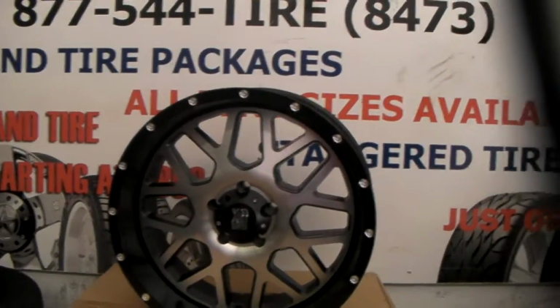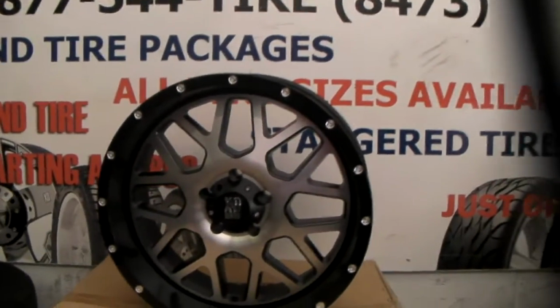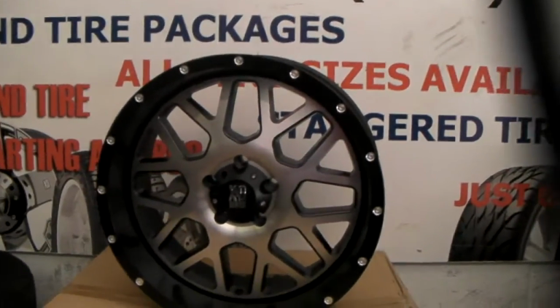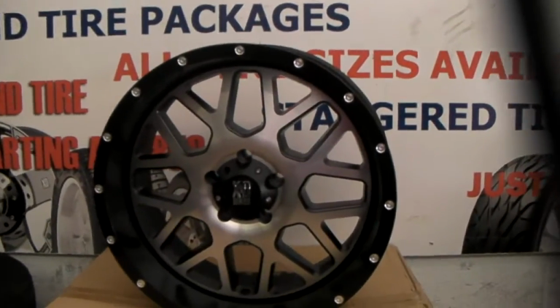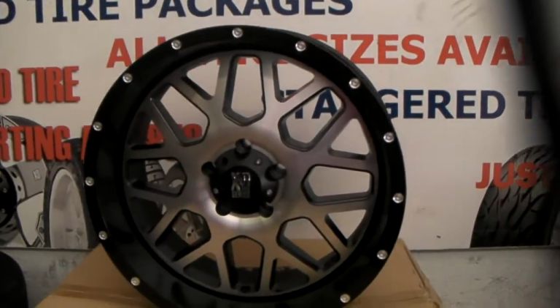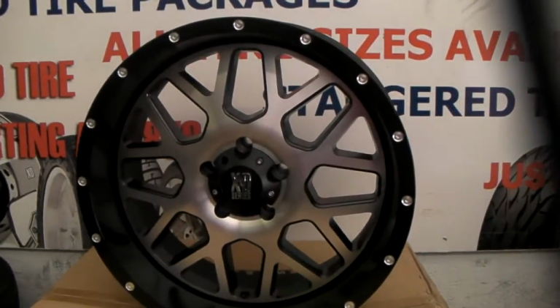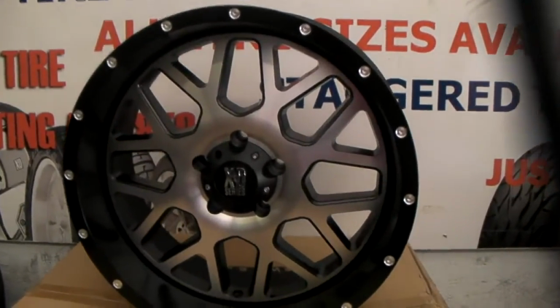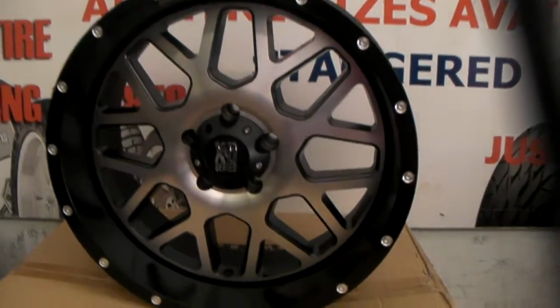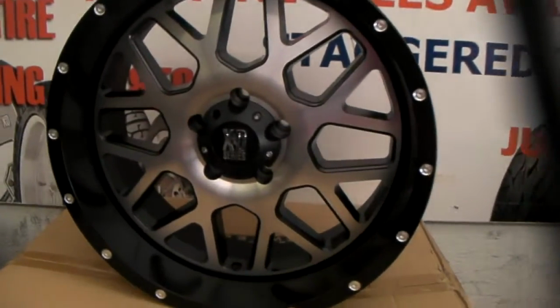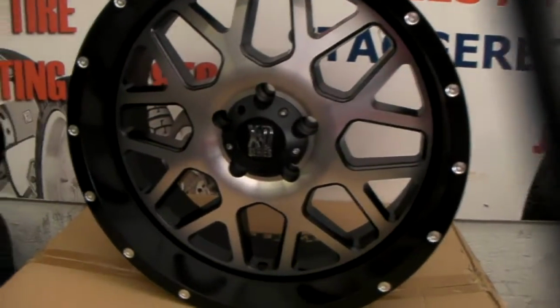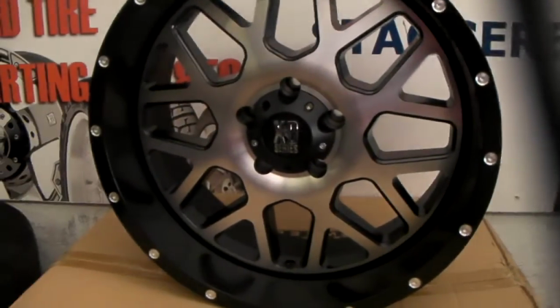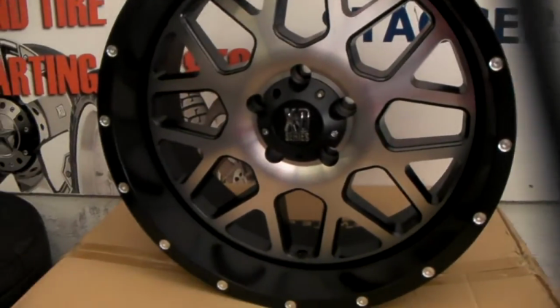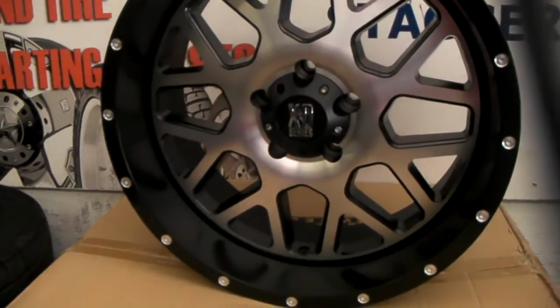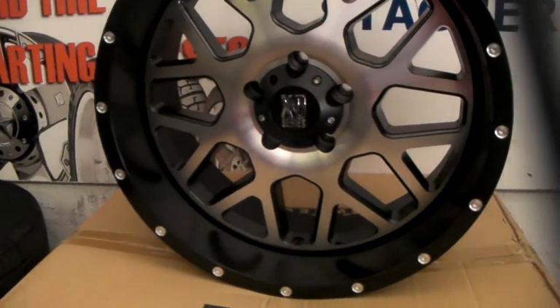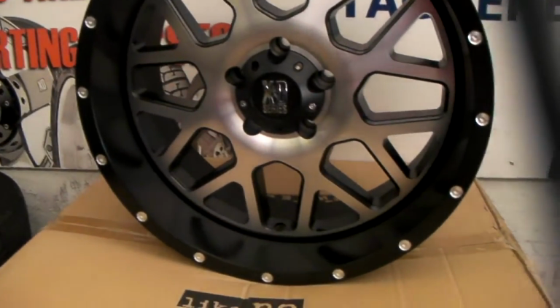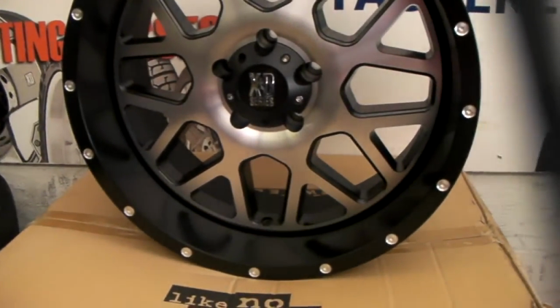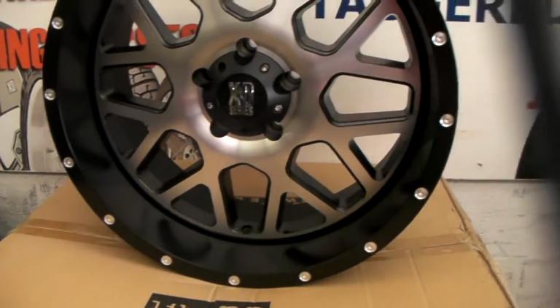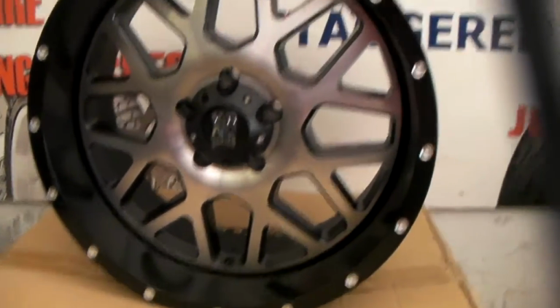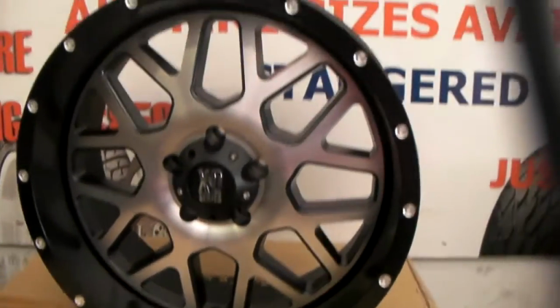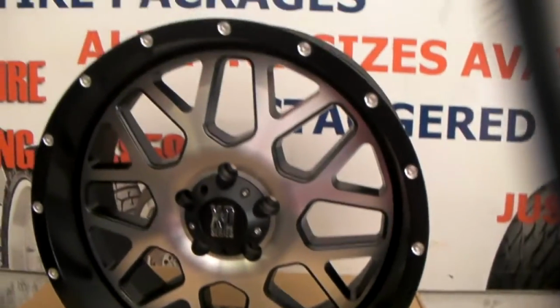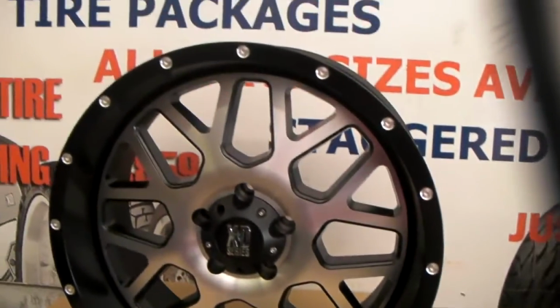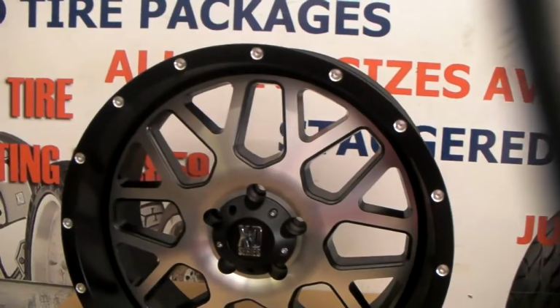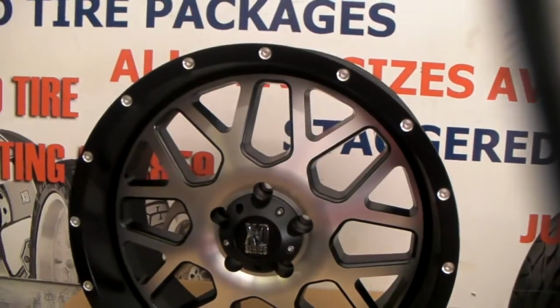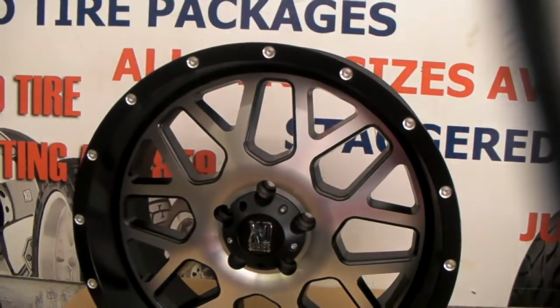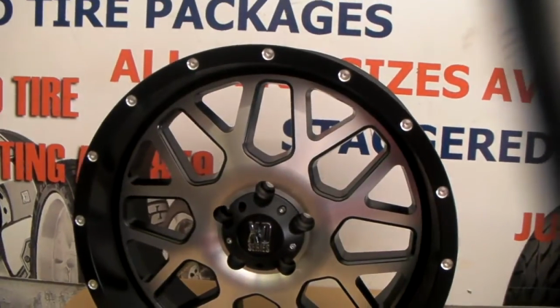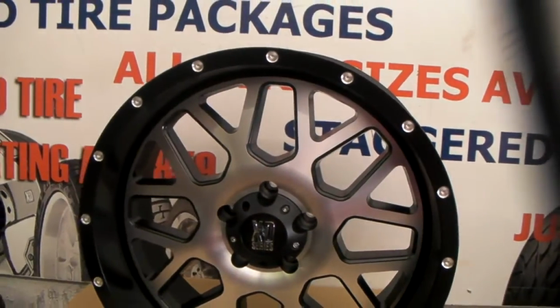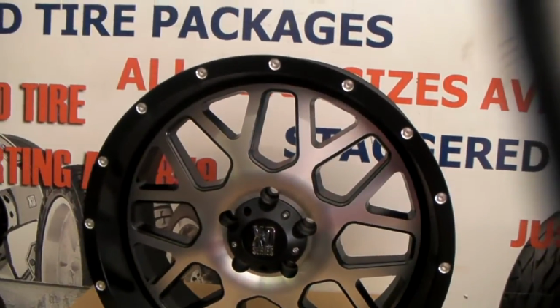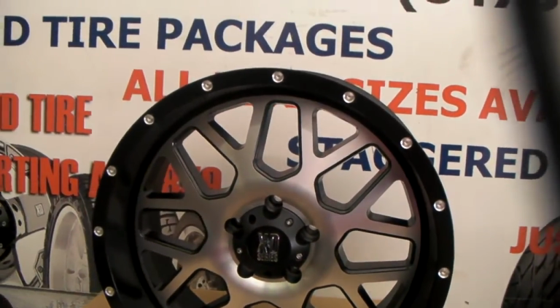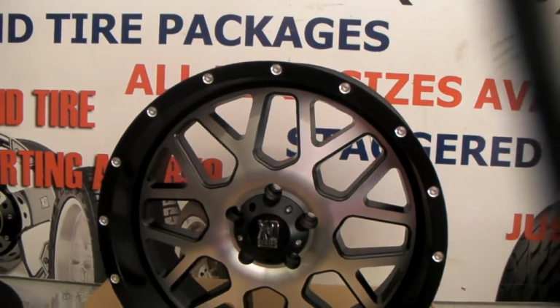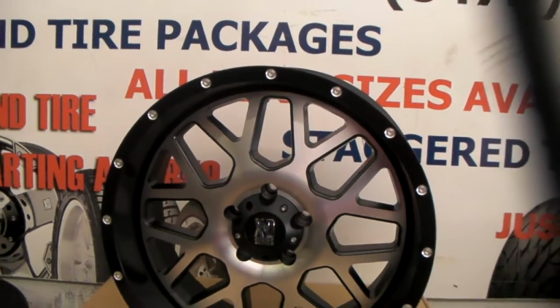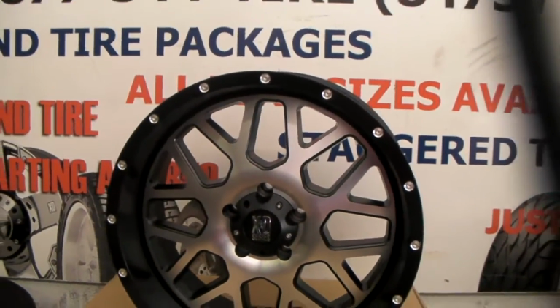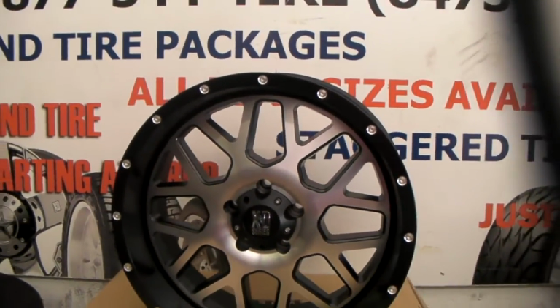You can see it has a machined face, black in the windows, and a black lip. Great looking off-road wheel and great looking truck wheel.